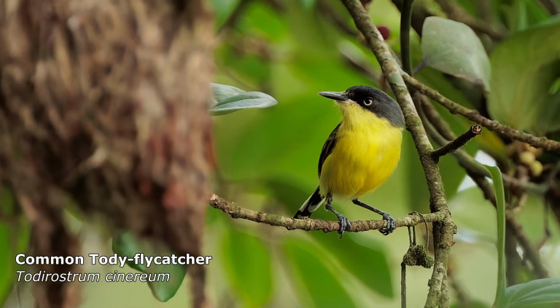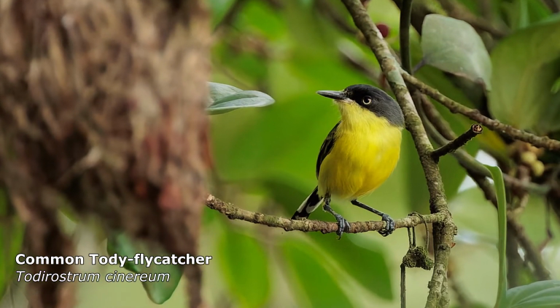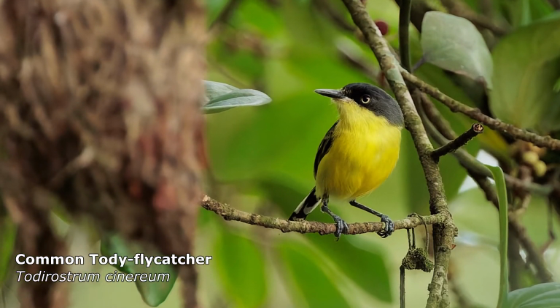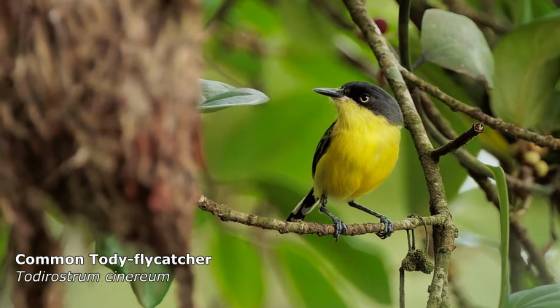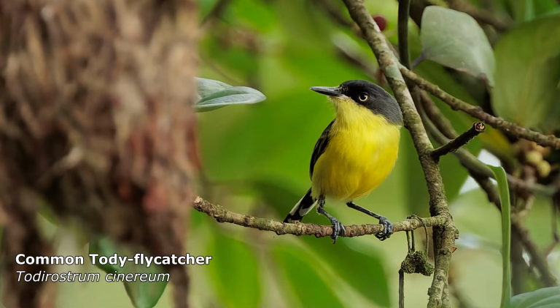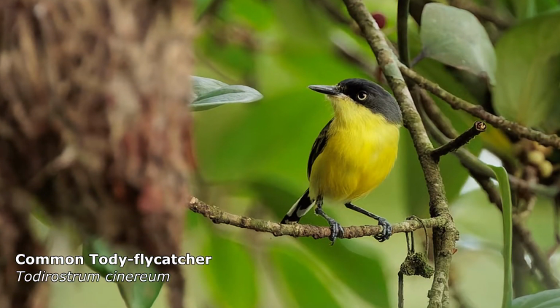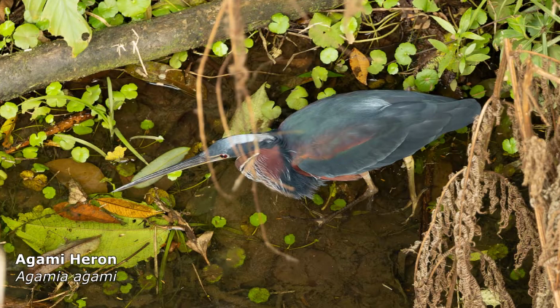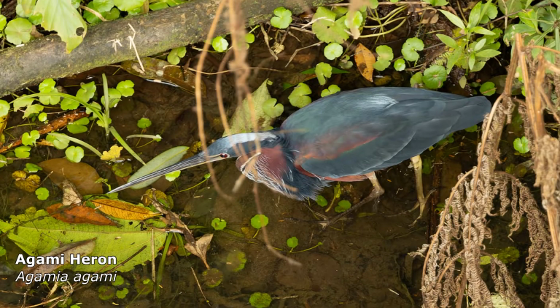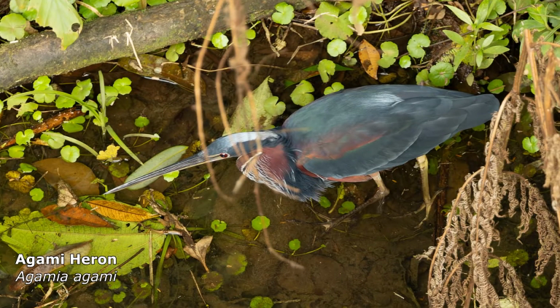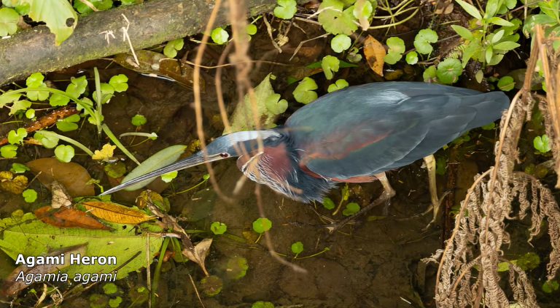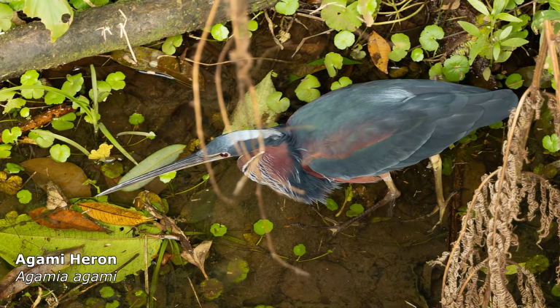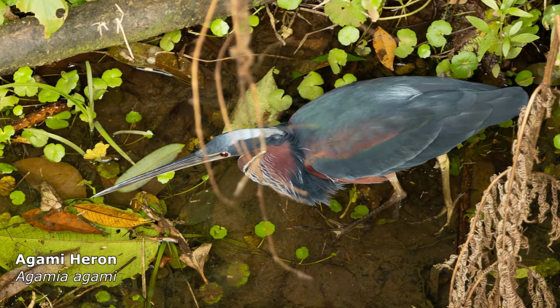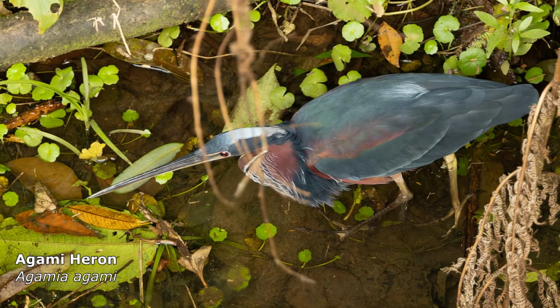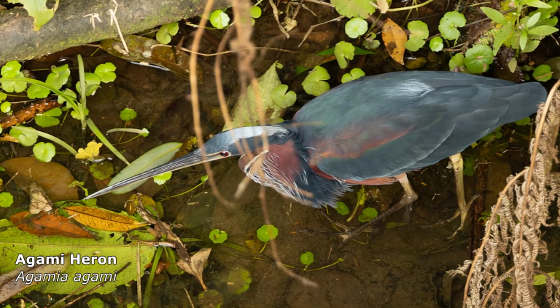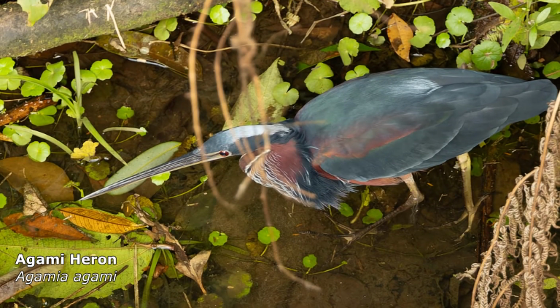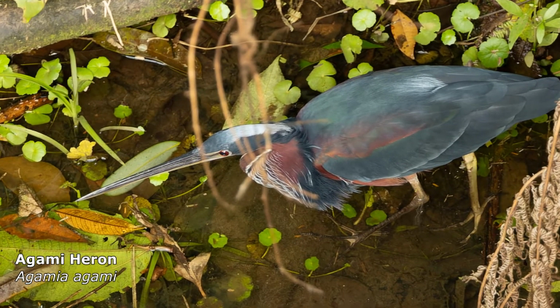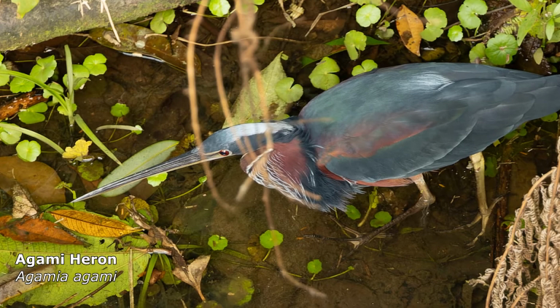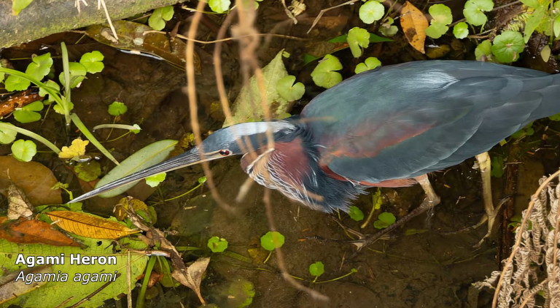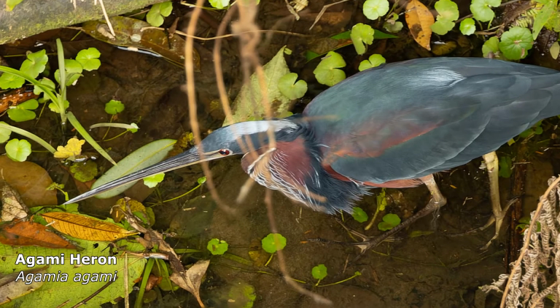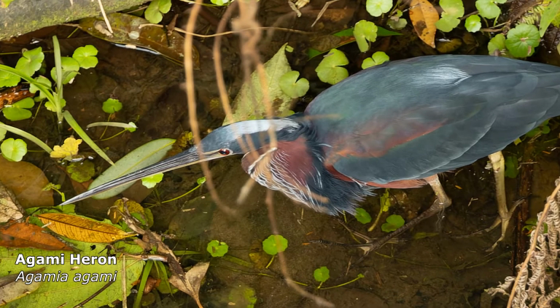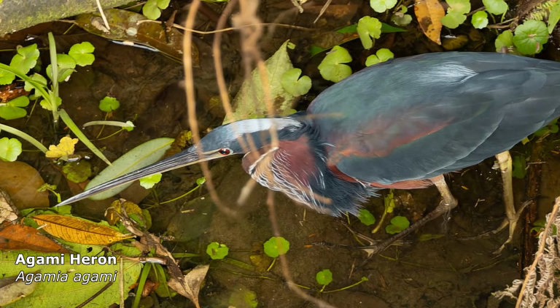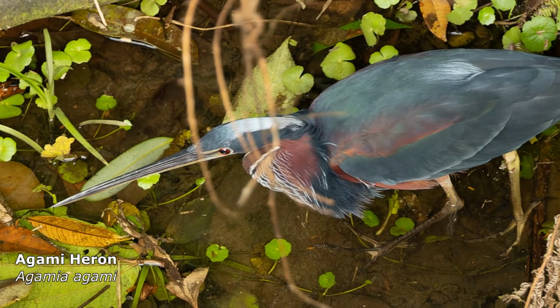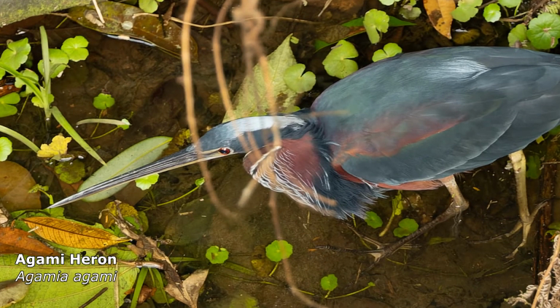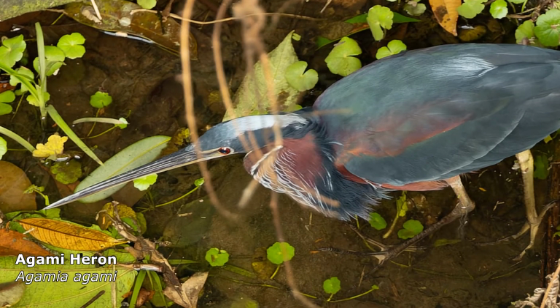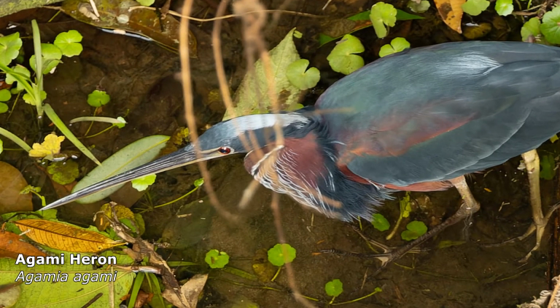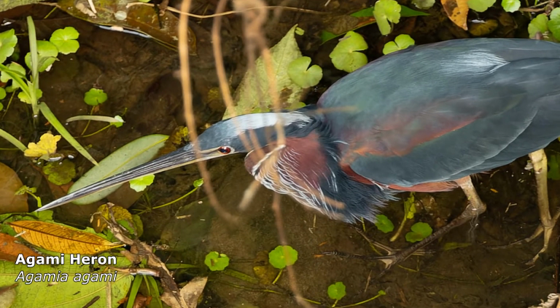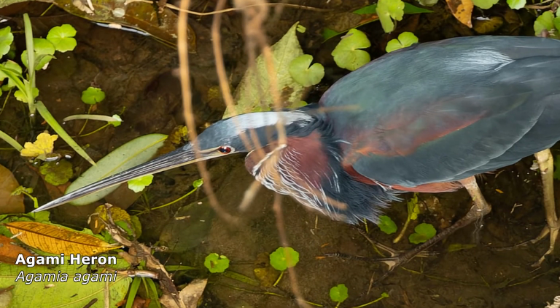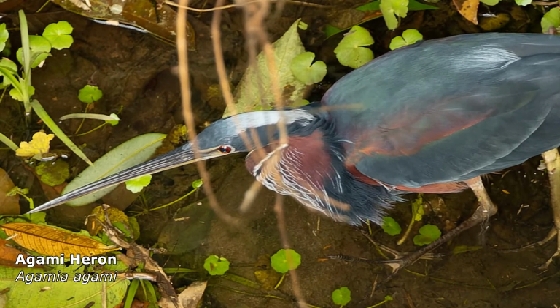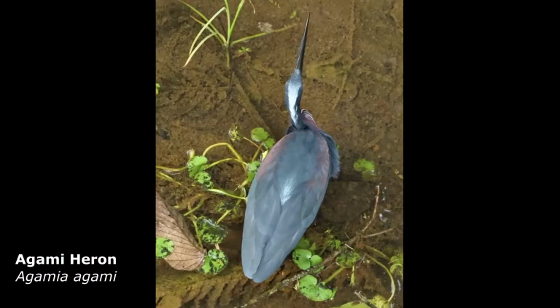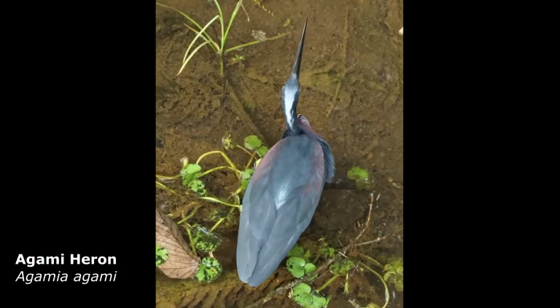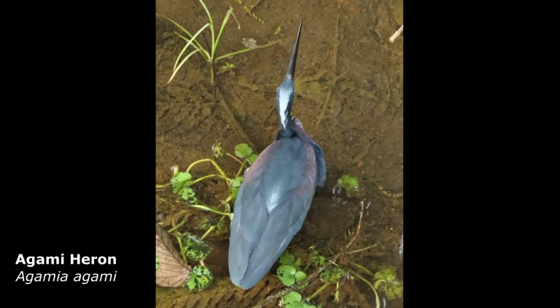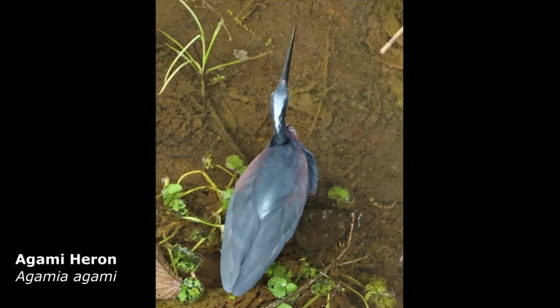Back at our lodge, our guide found this amazing Agami Heron just sitting there under a suspension bridge.